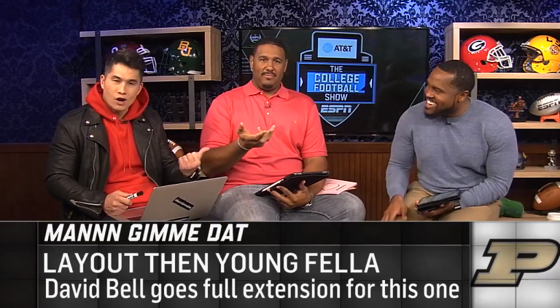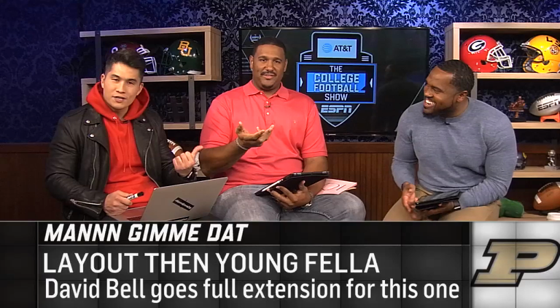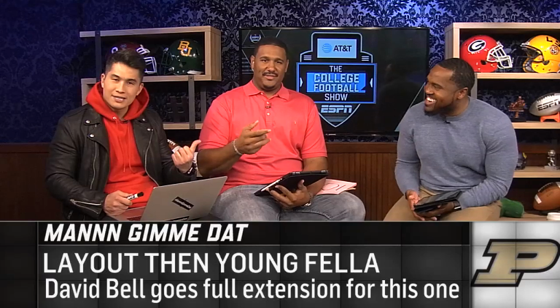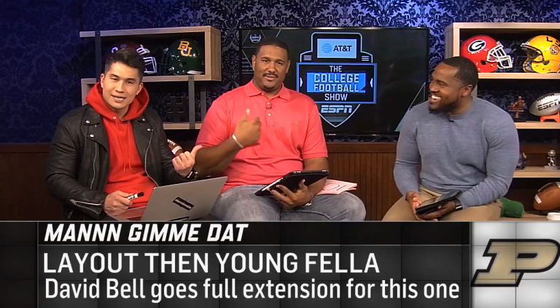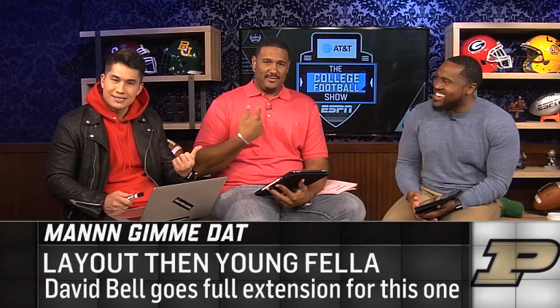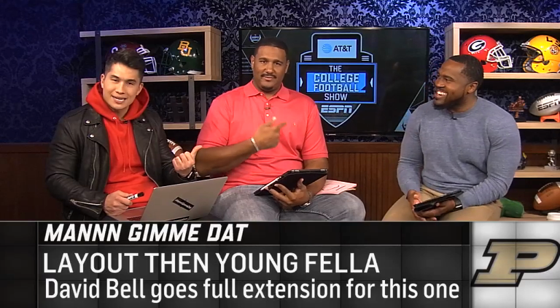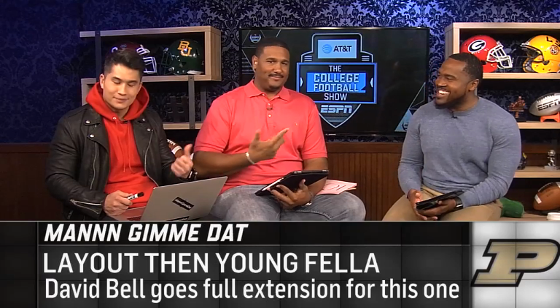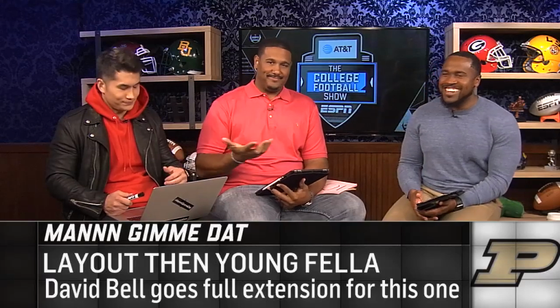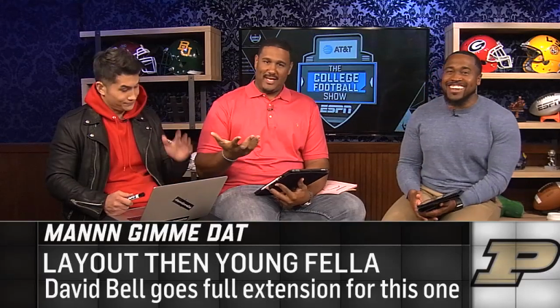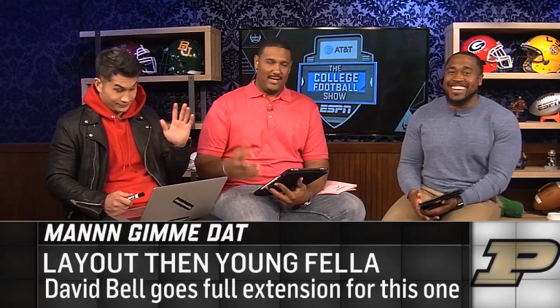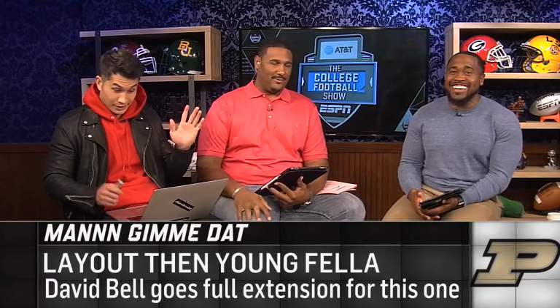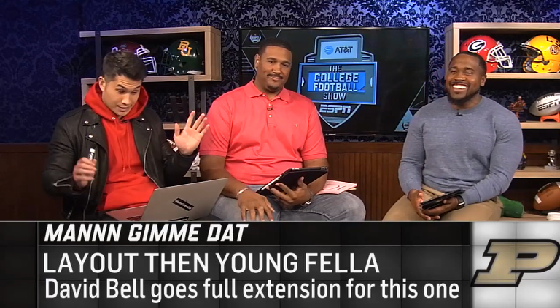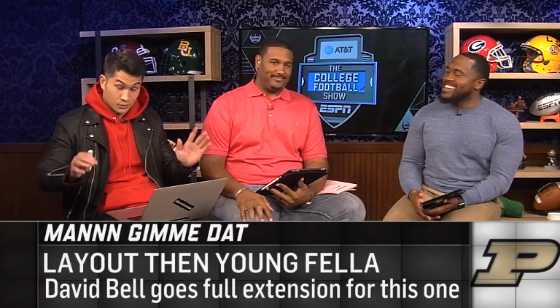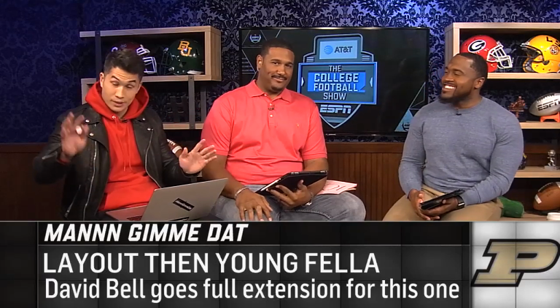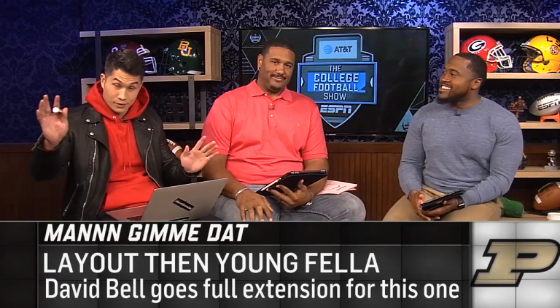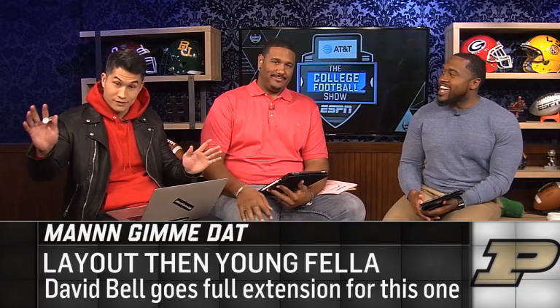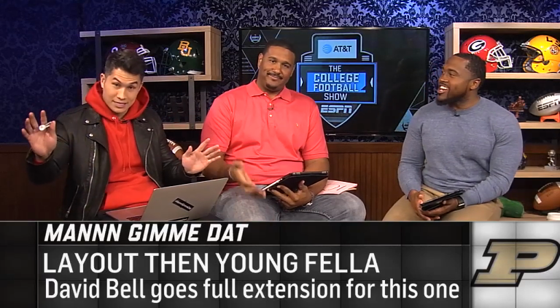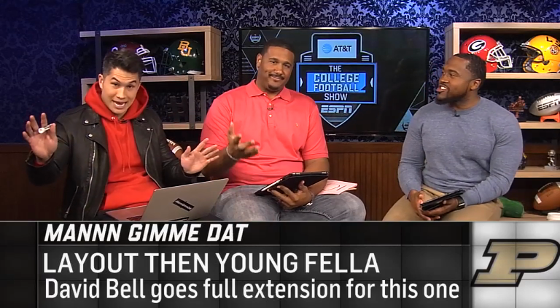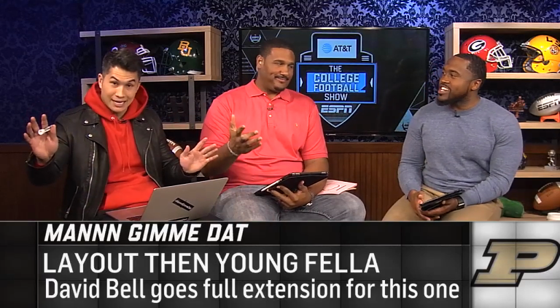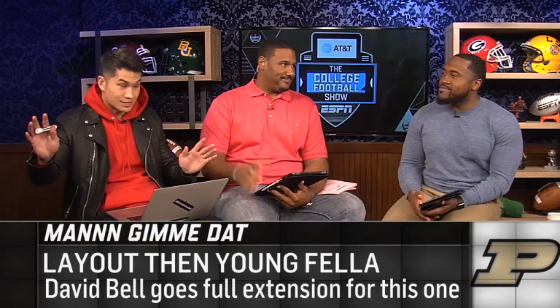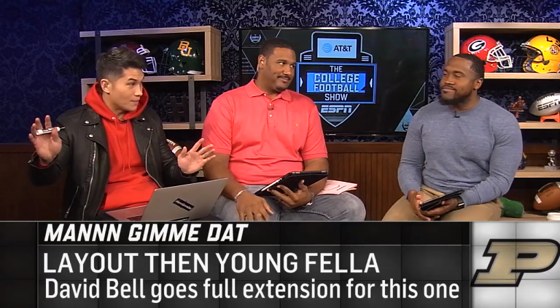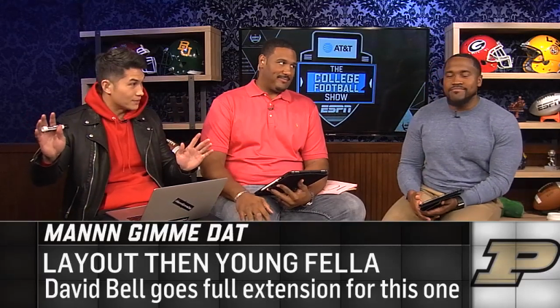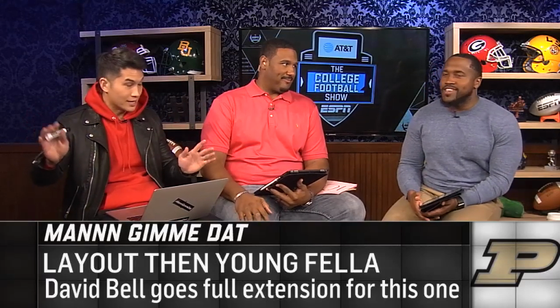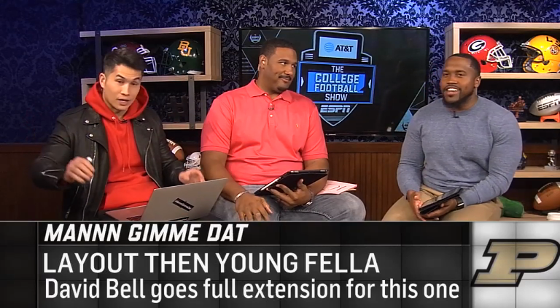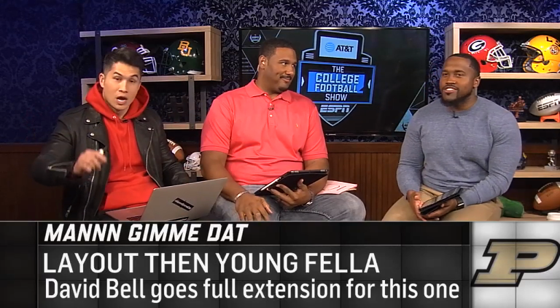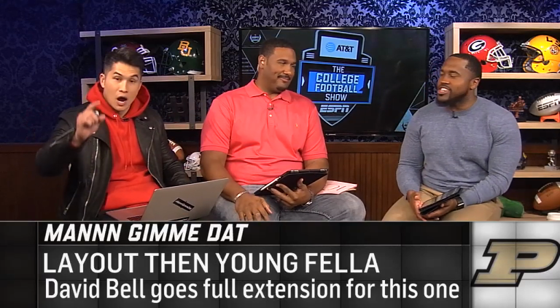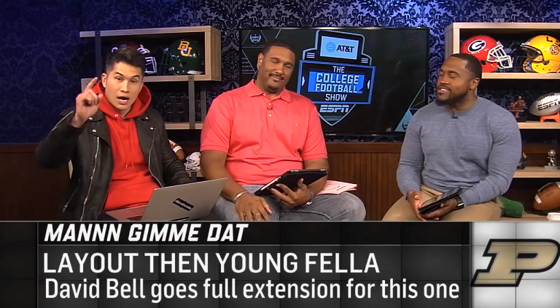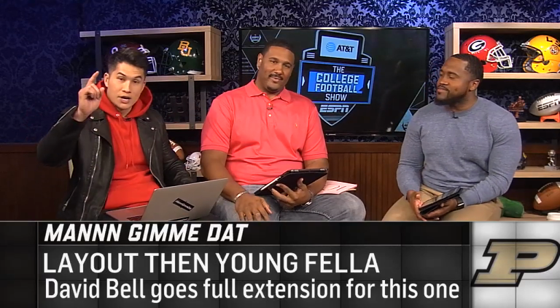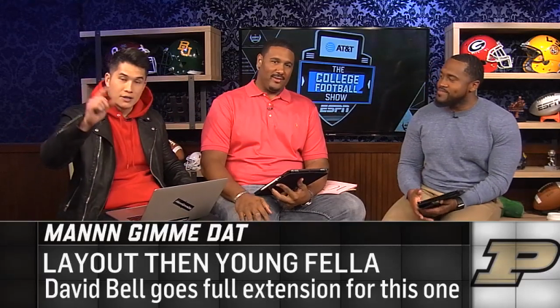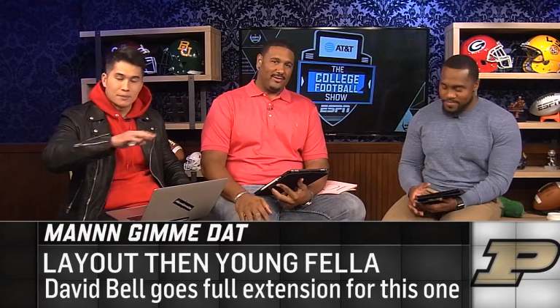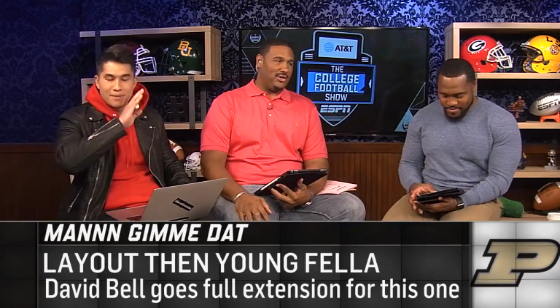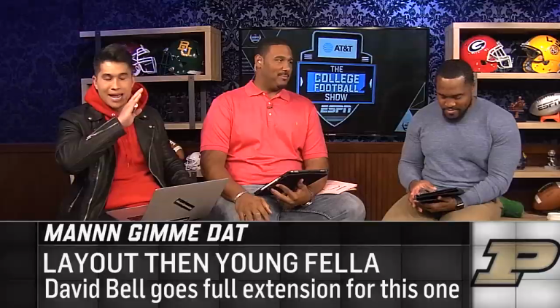Harvard didn't let this guy in. I know. Listen, we're going to revisit that topic later. Dag, that's a shame. All right, another Man Gimme Dat of the season.